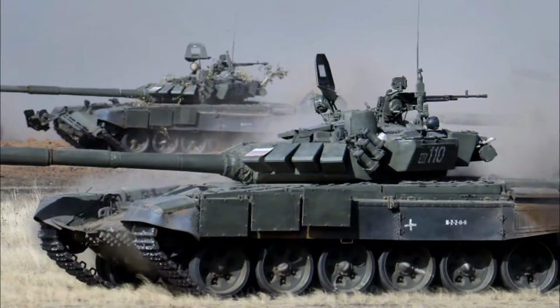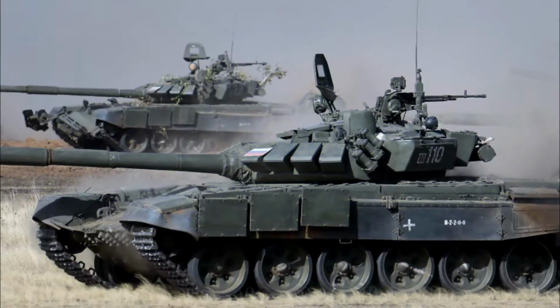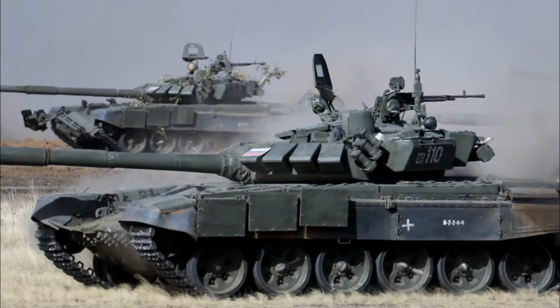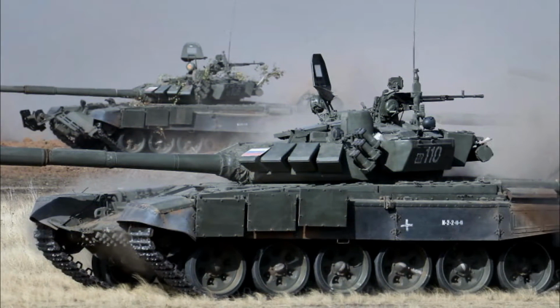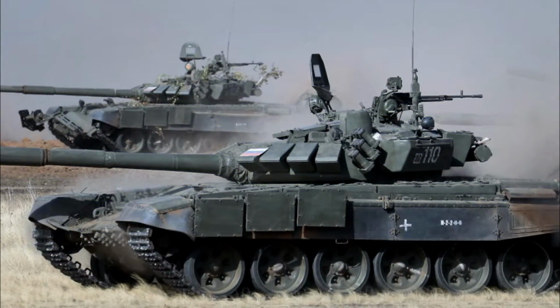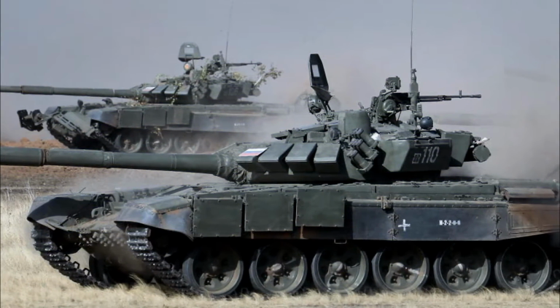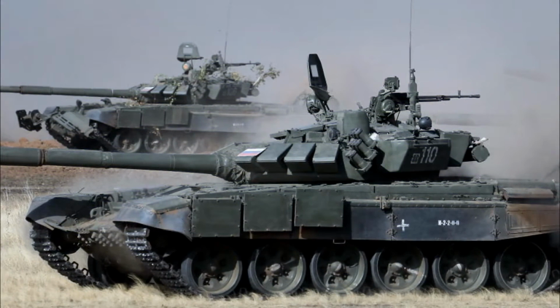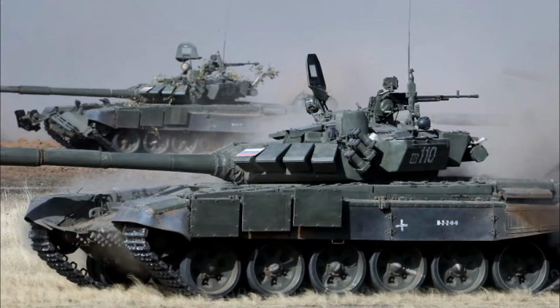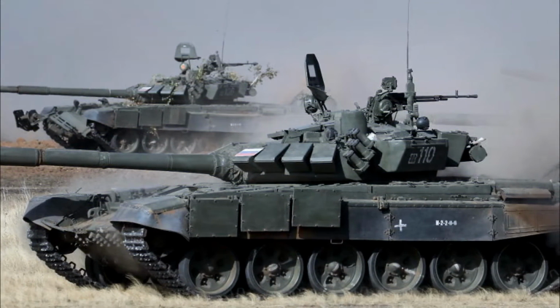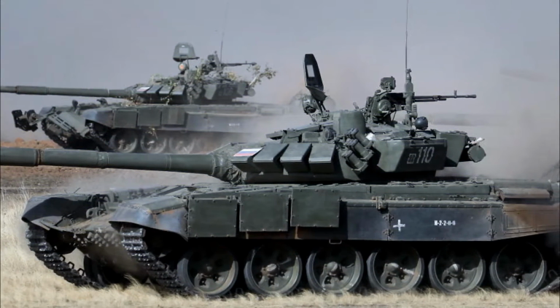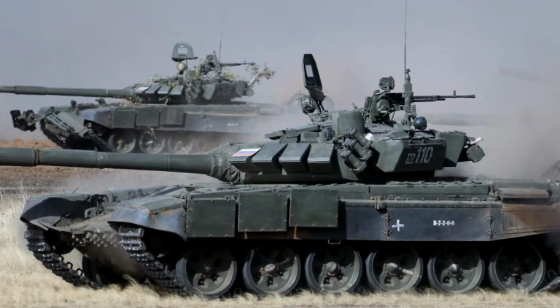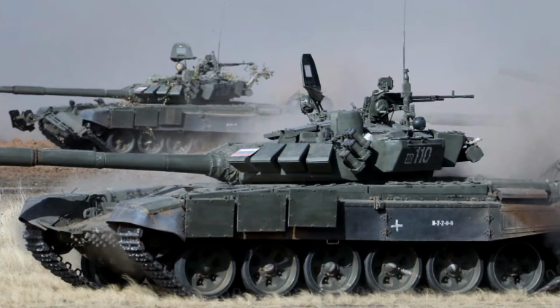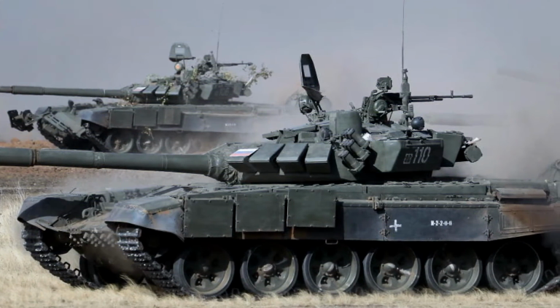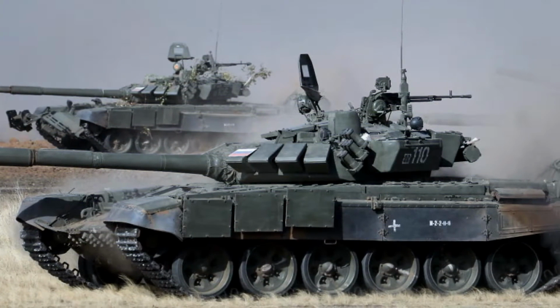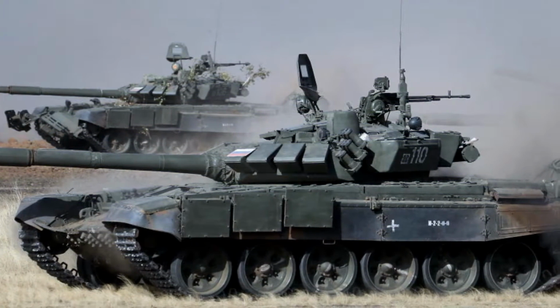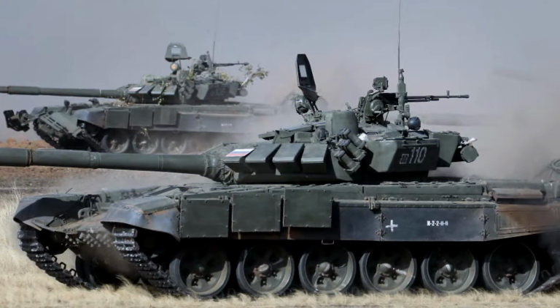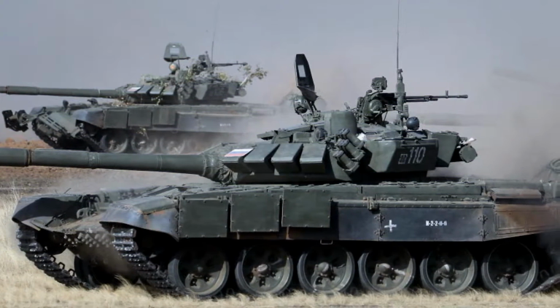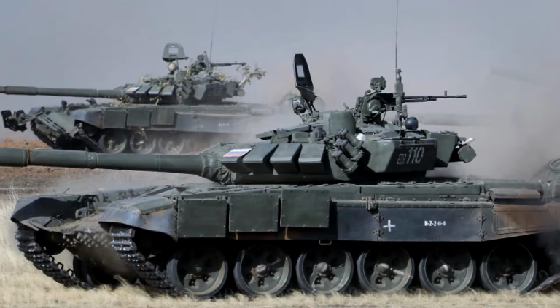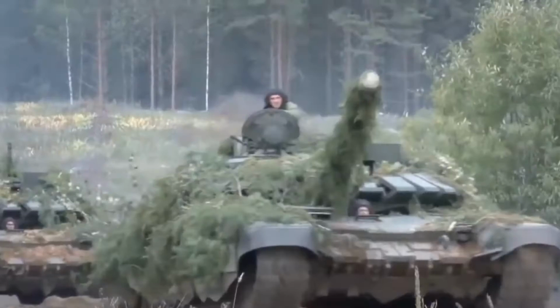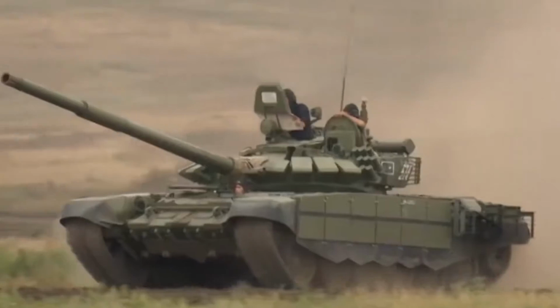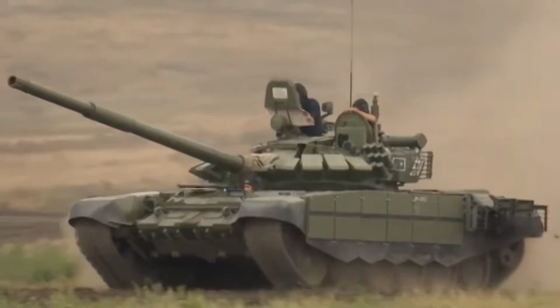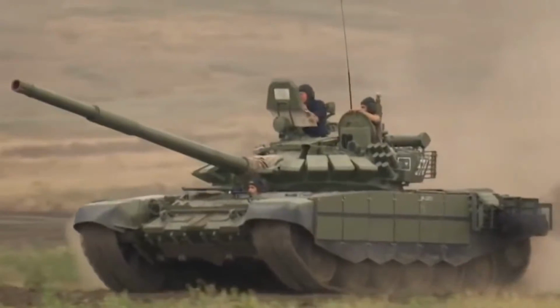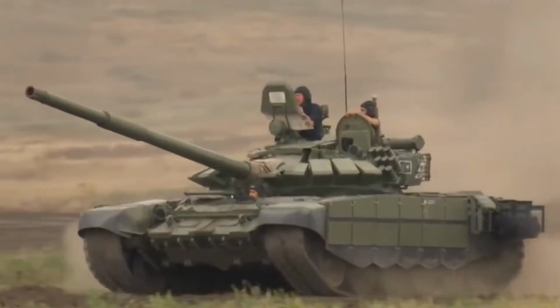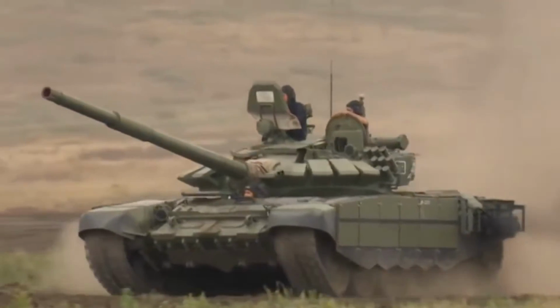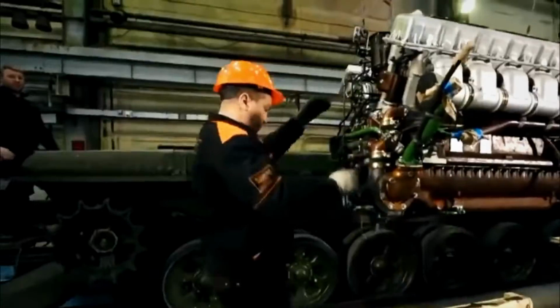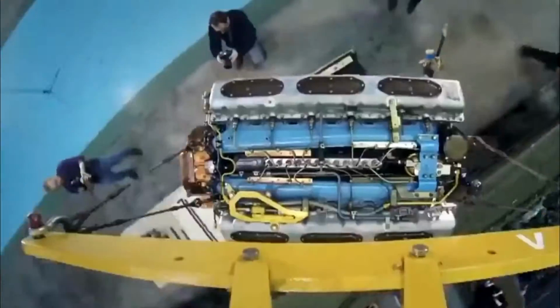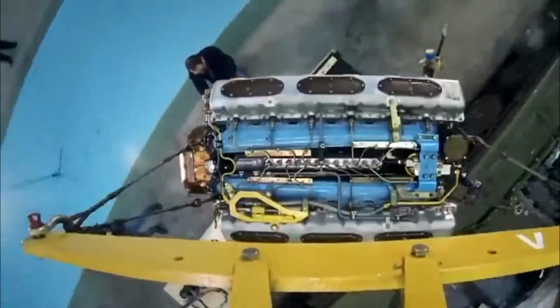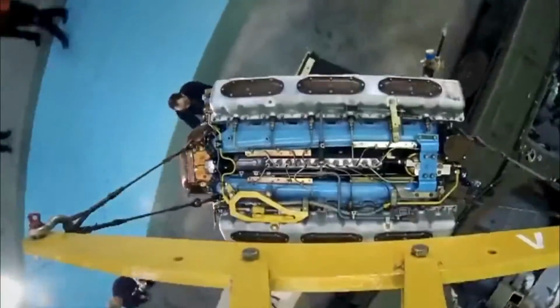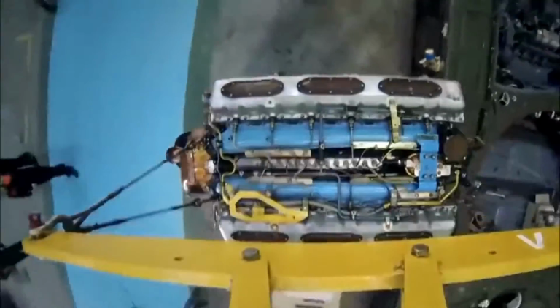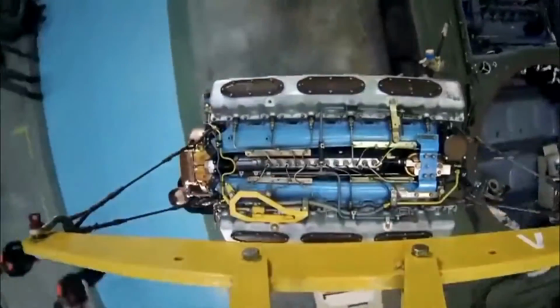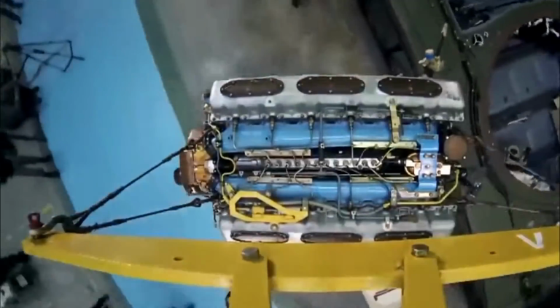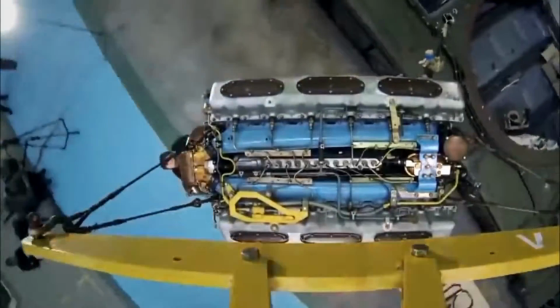Refurbished and upgraded T-72B3 tanks are fitted with a new engine, new gunner's sight, new fire control system, and have some other improvements.